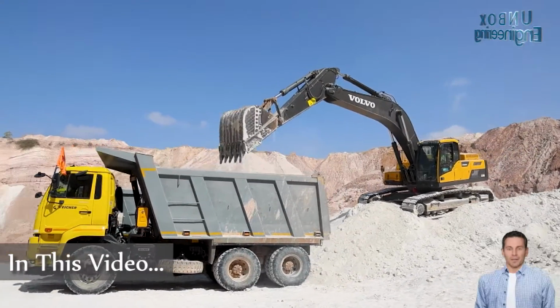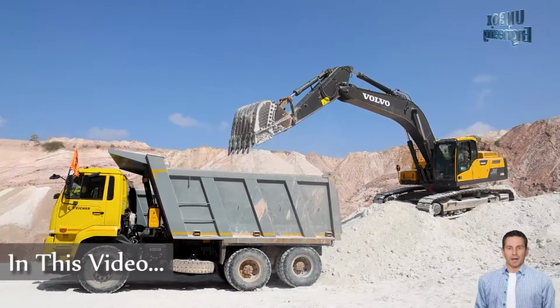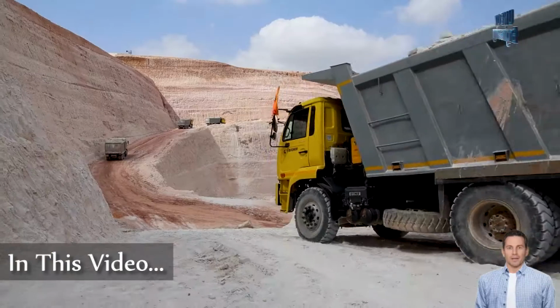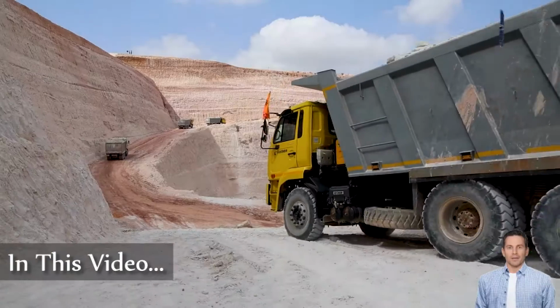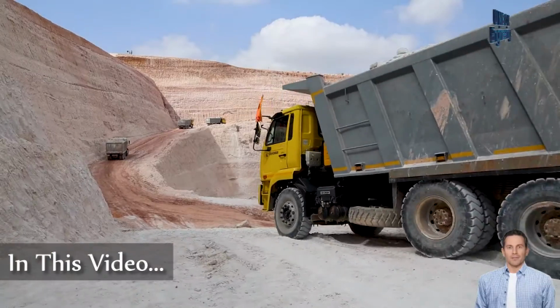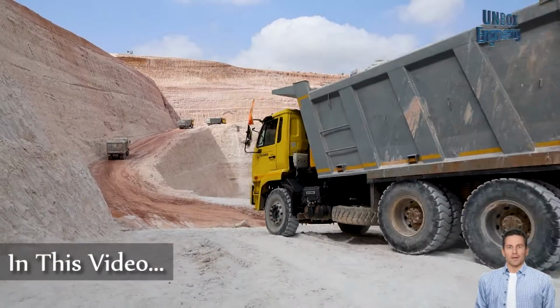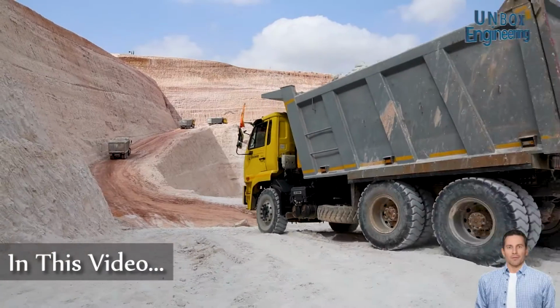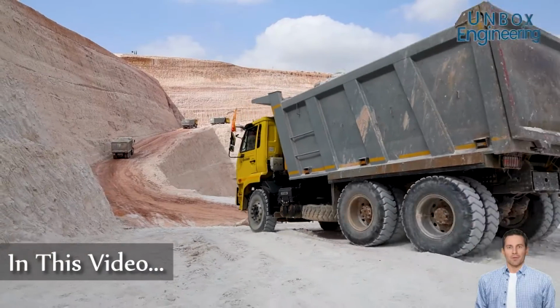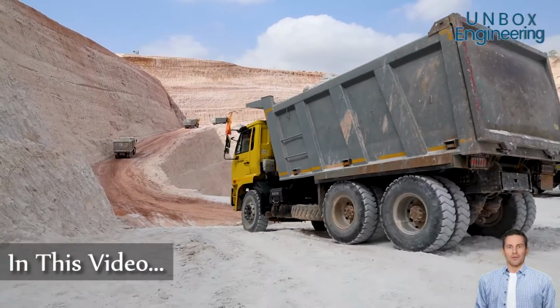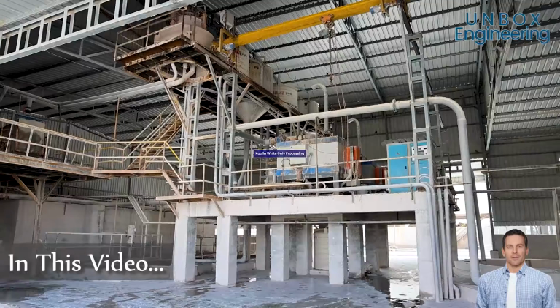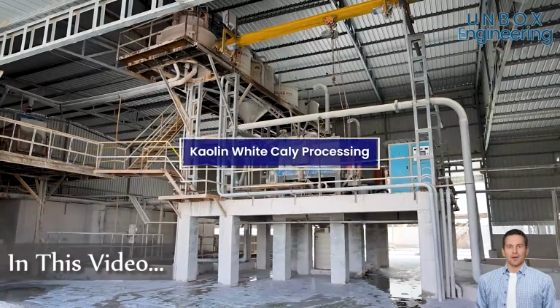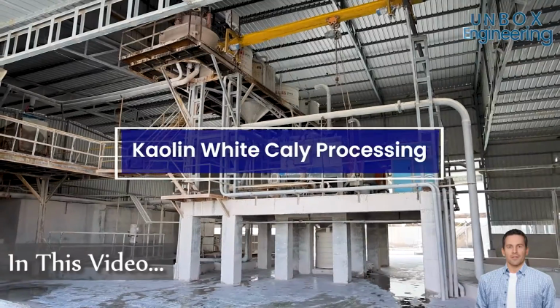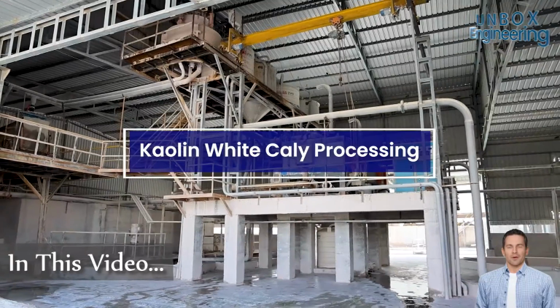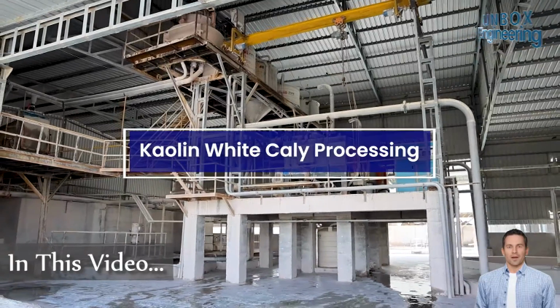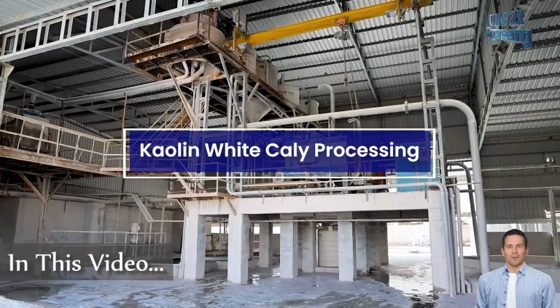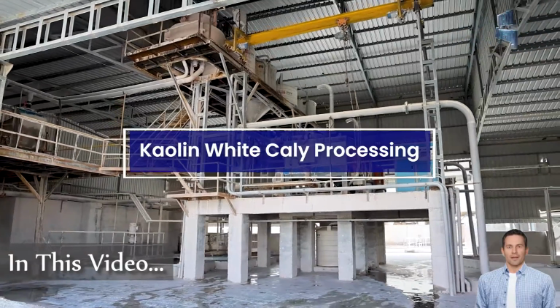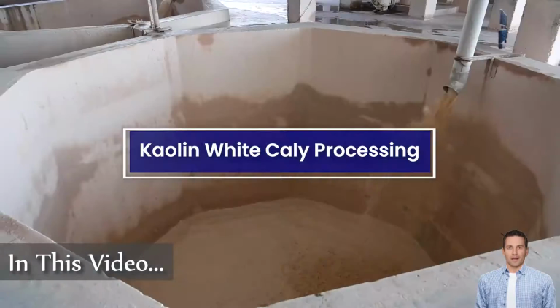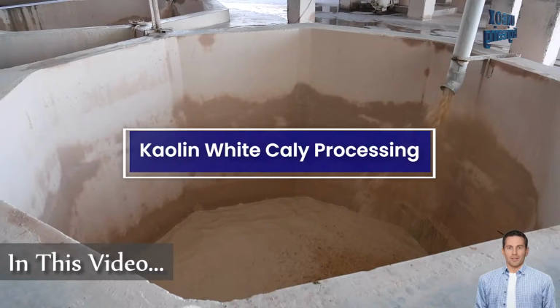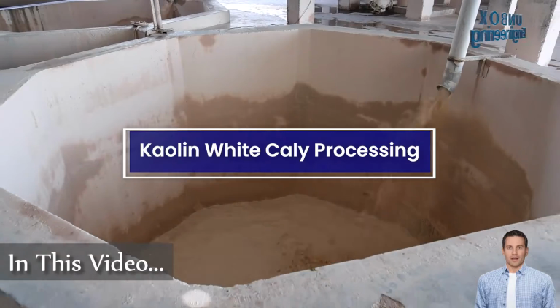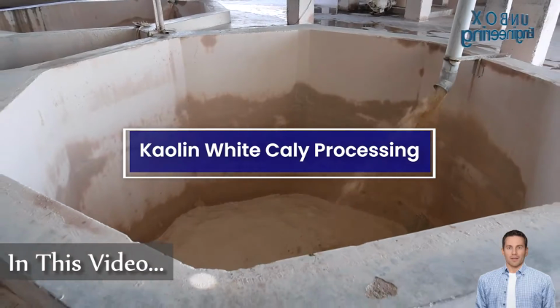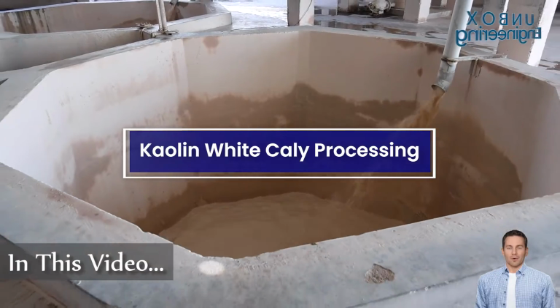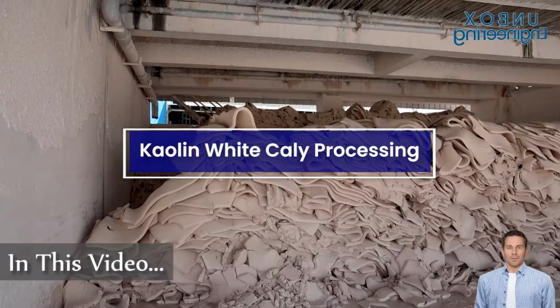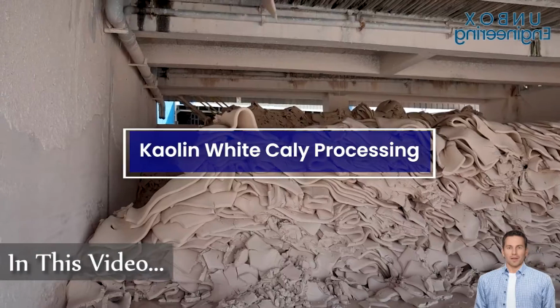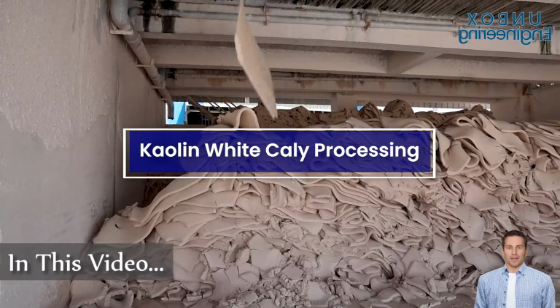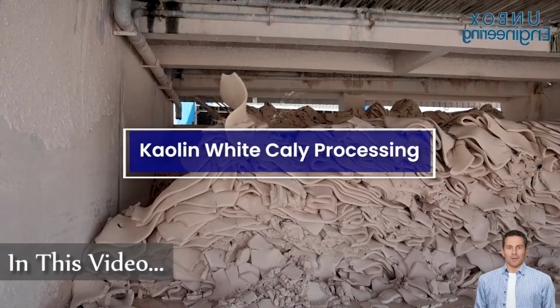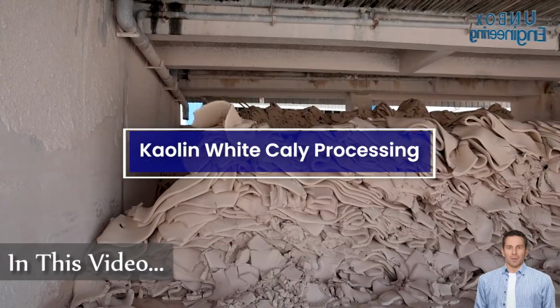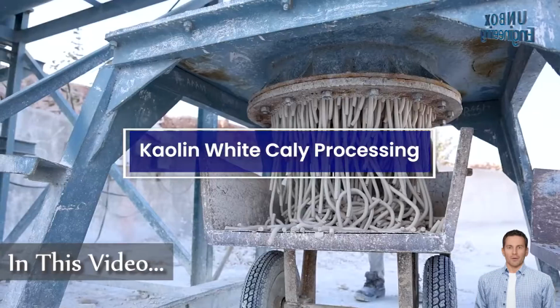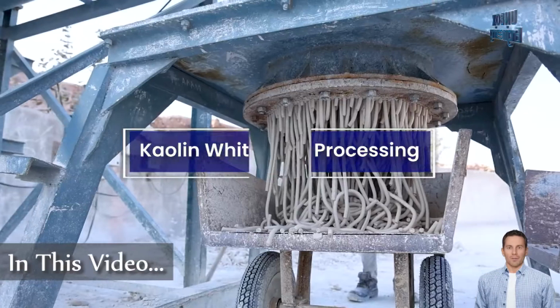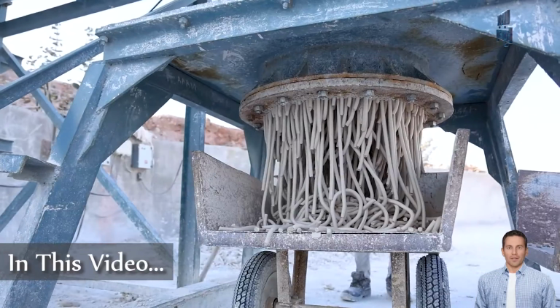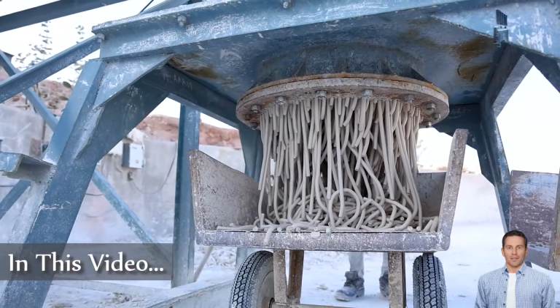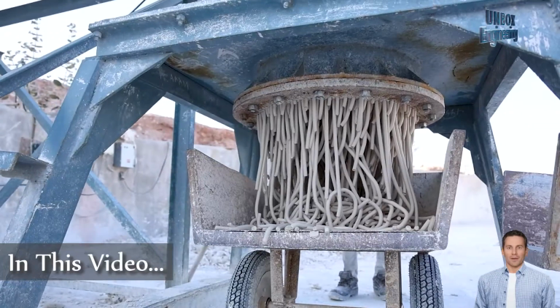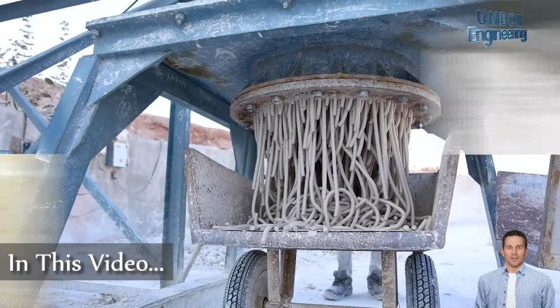Today, in this video, we will see the processing of white clay inside India's one of the biggest kaolin white clay processing plant.